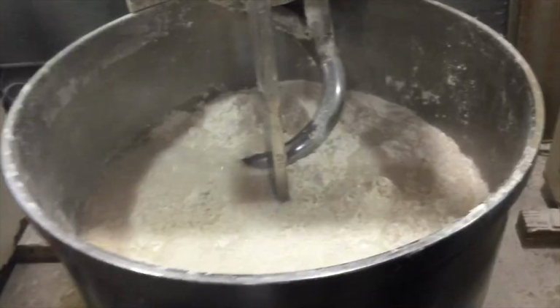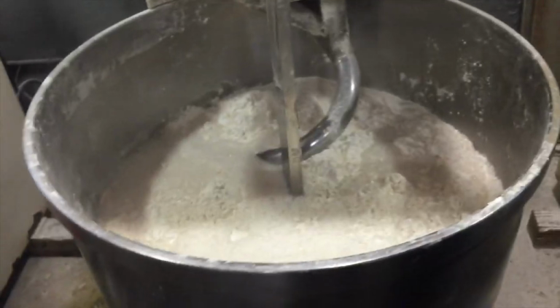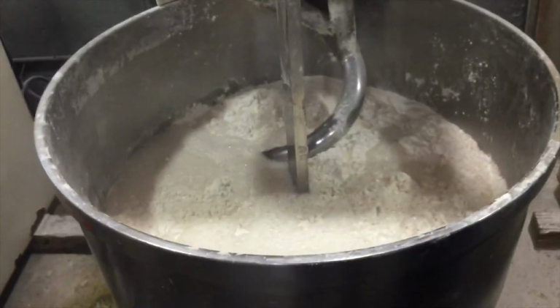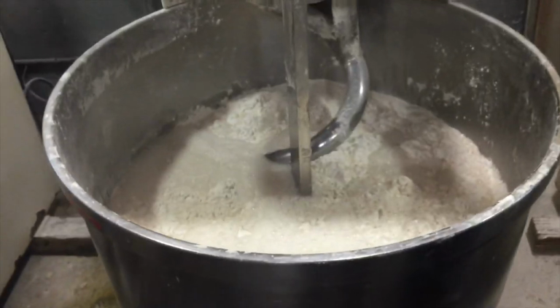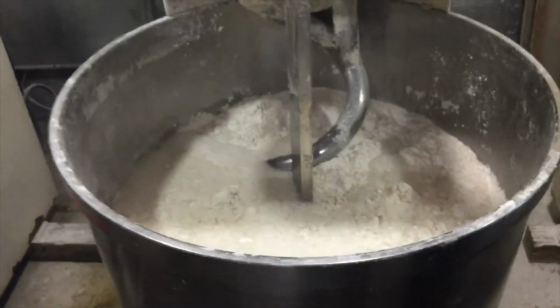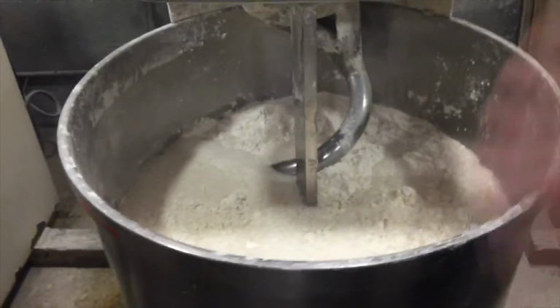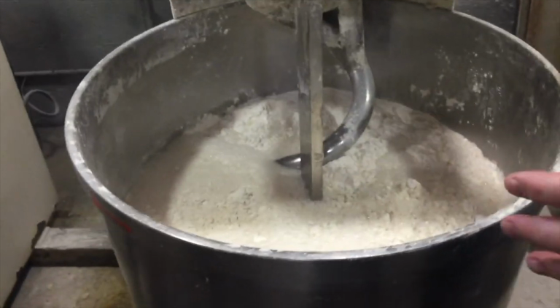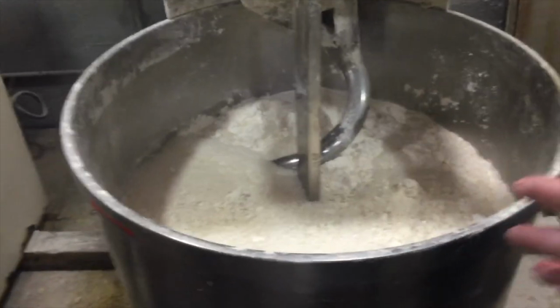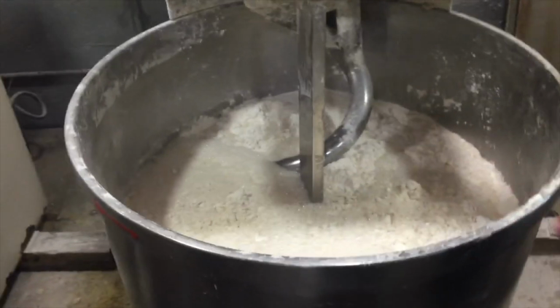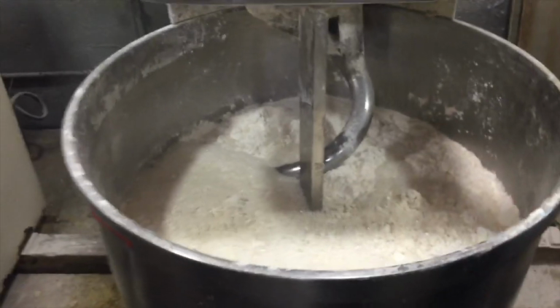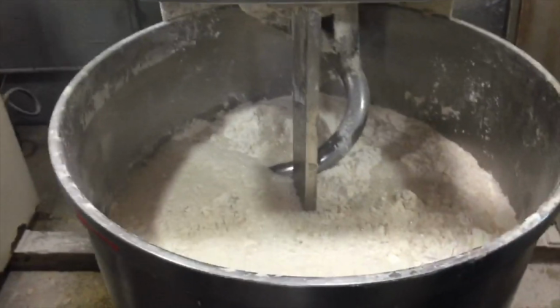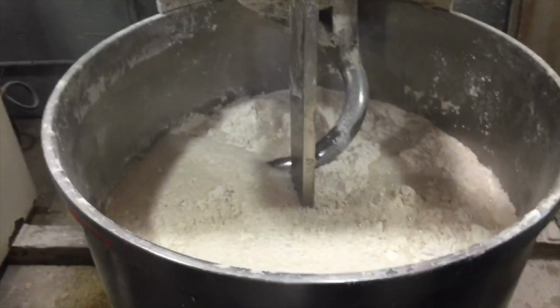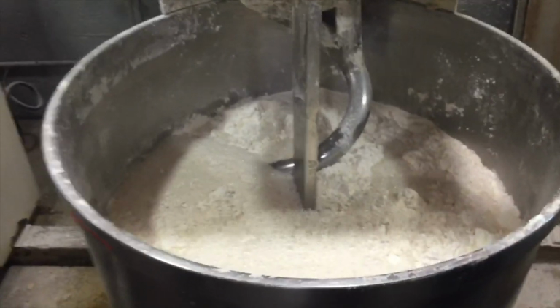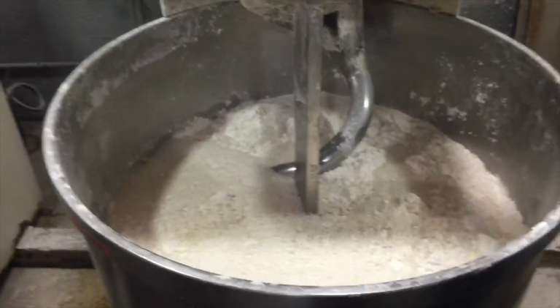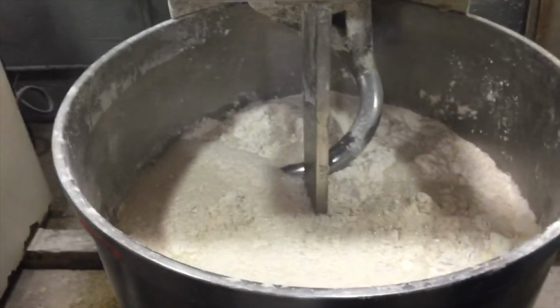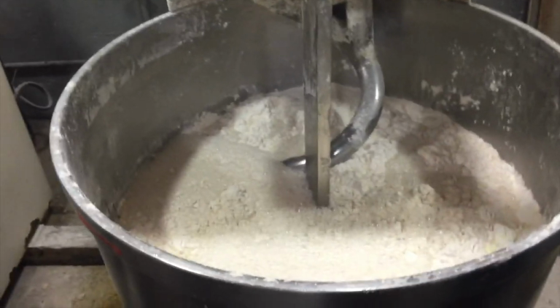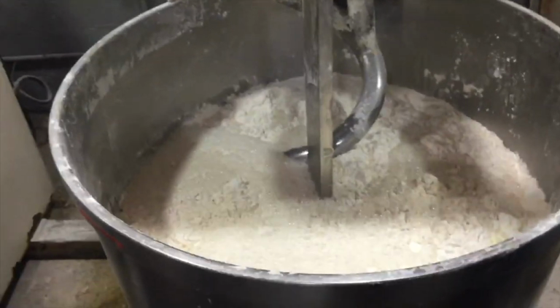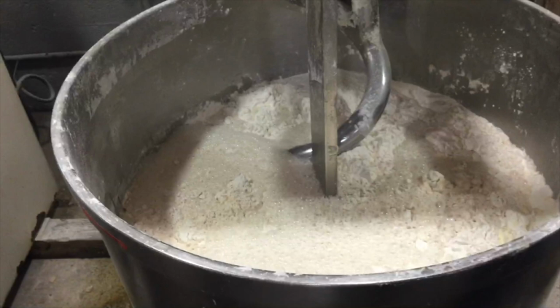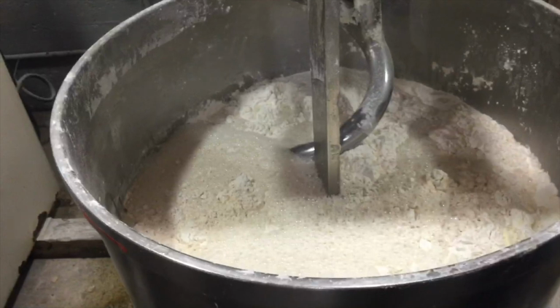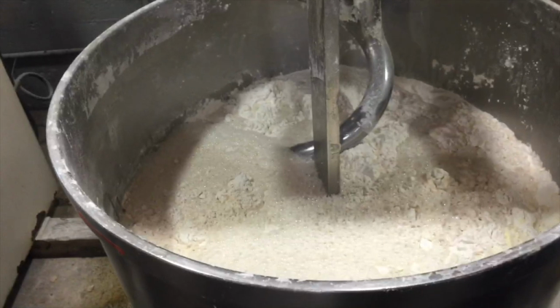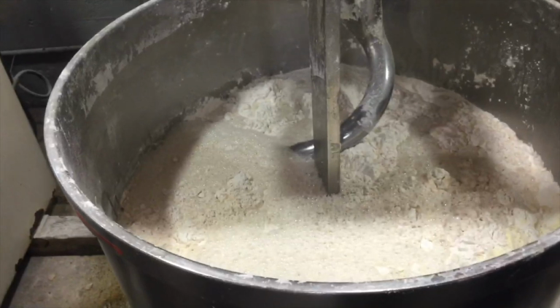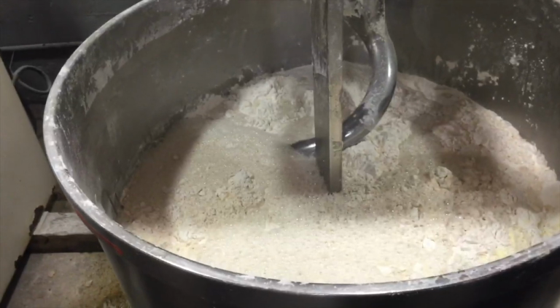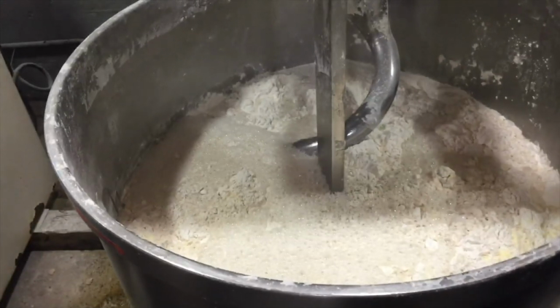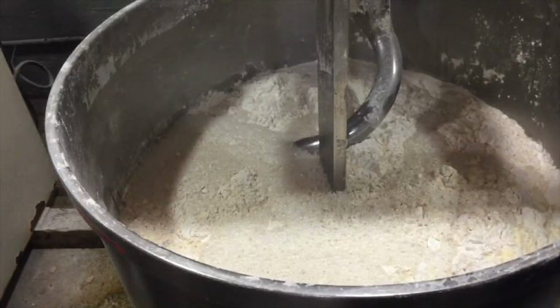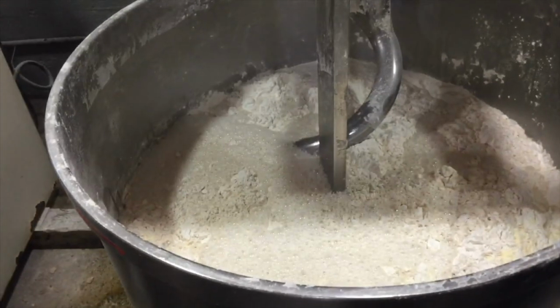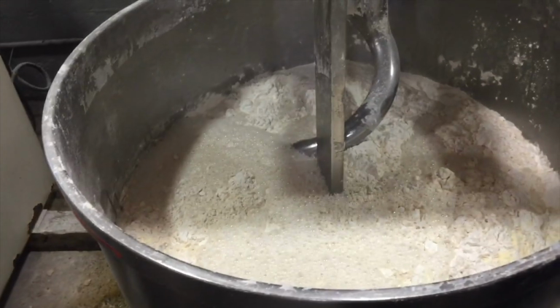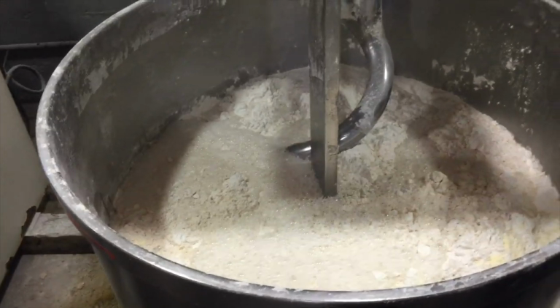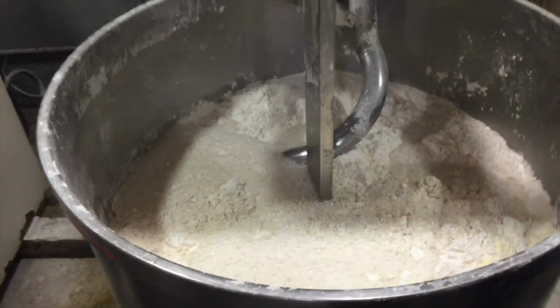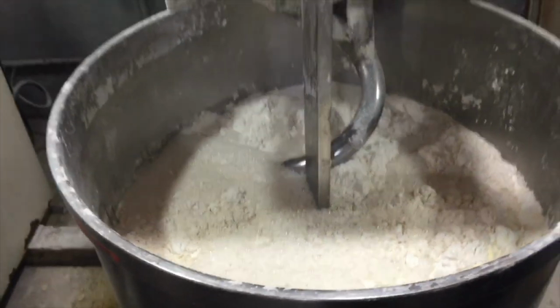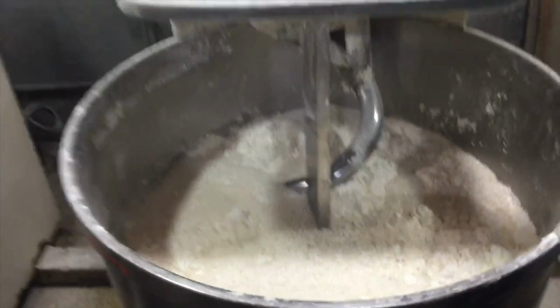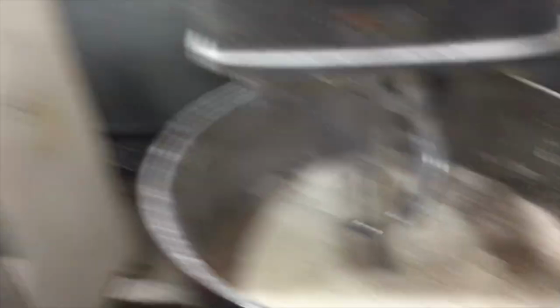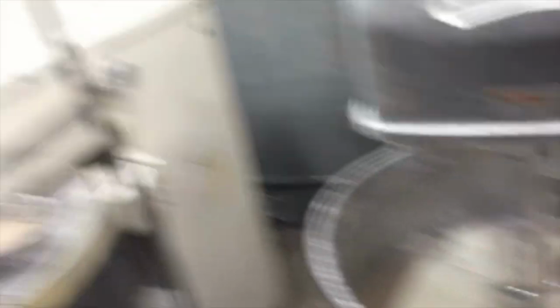We've got 100 pounds of flour. How many loaves of French bread will this make? About 200.